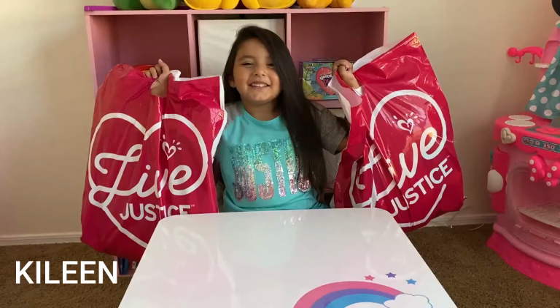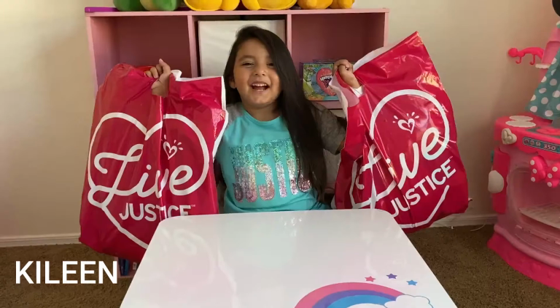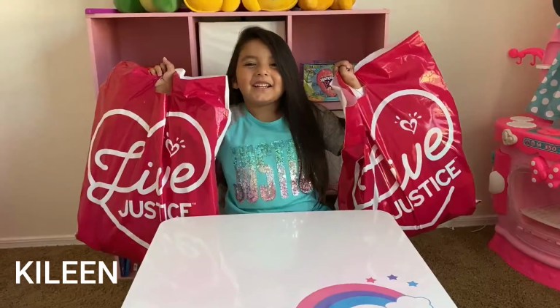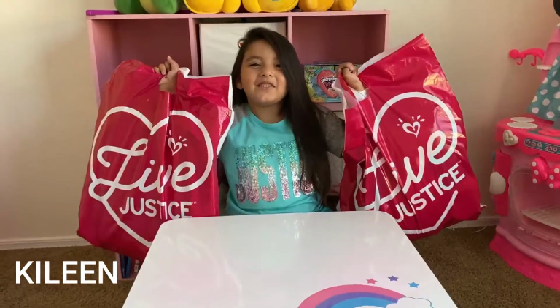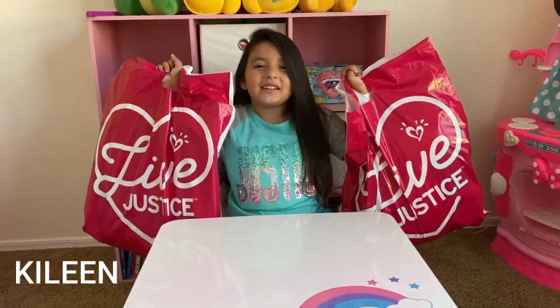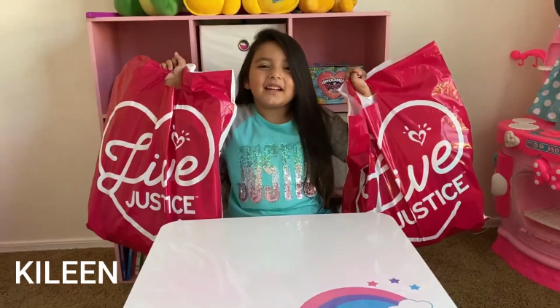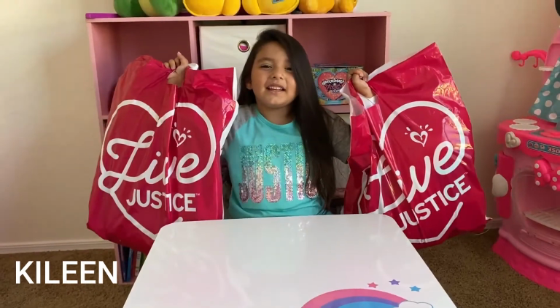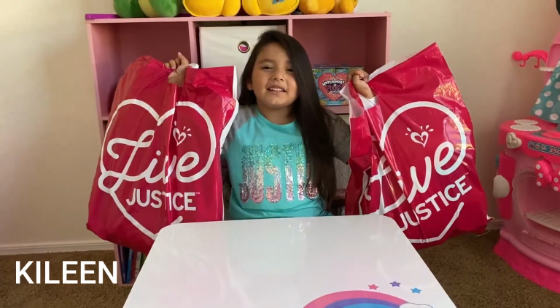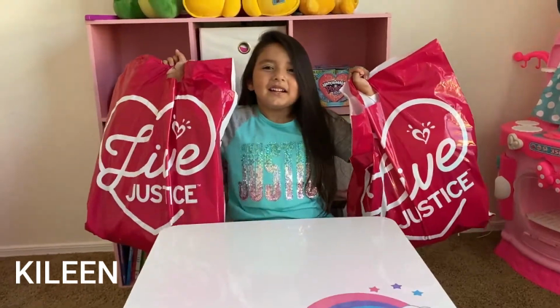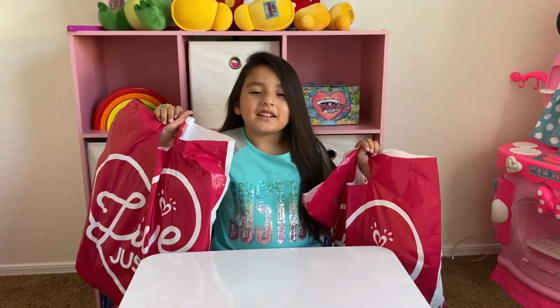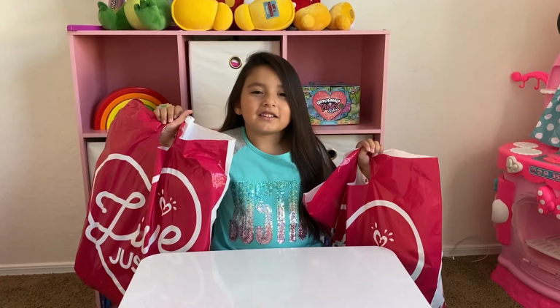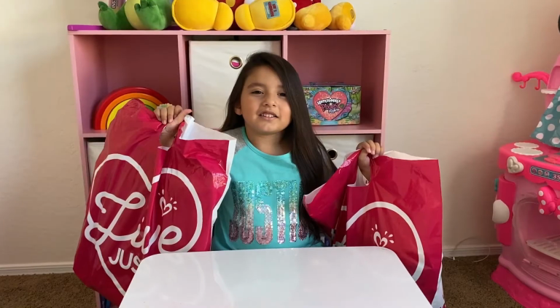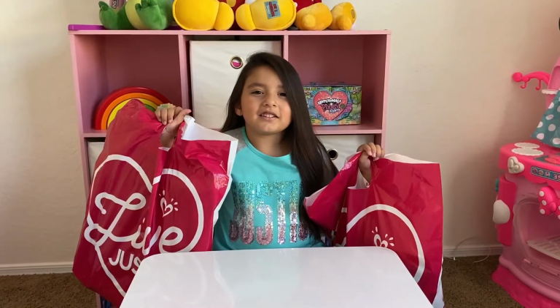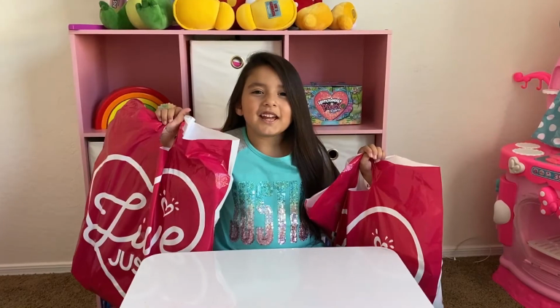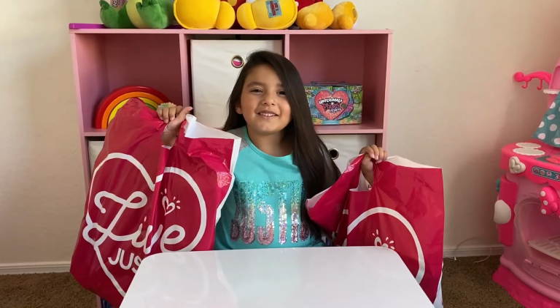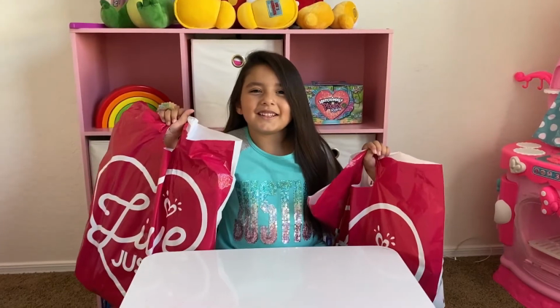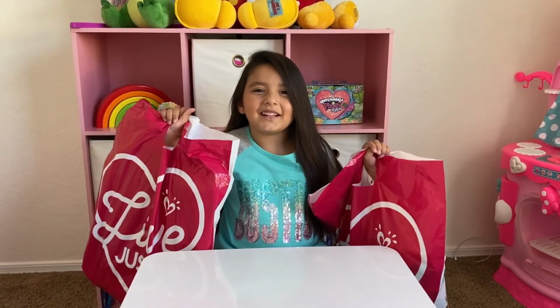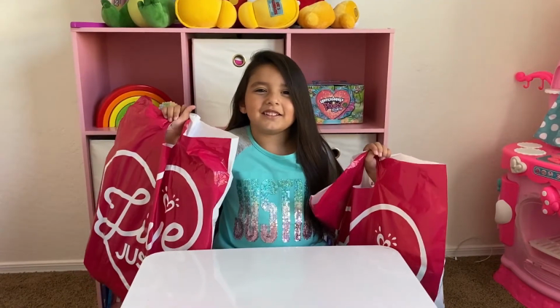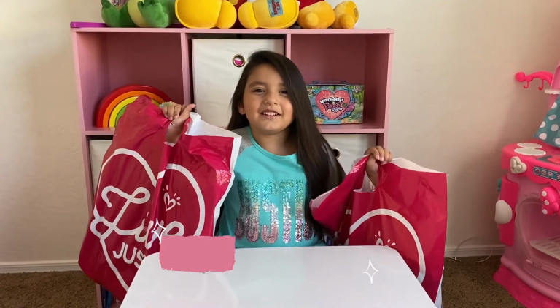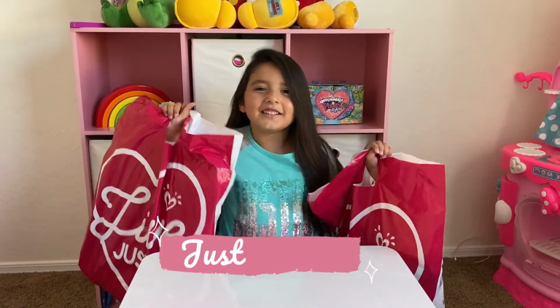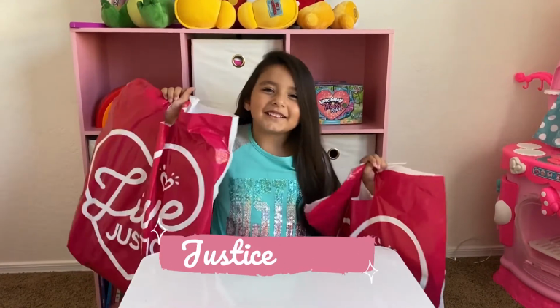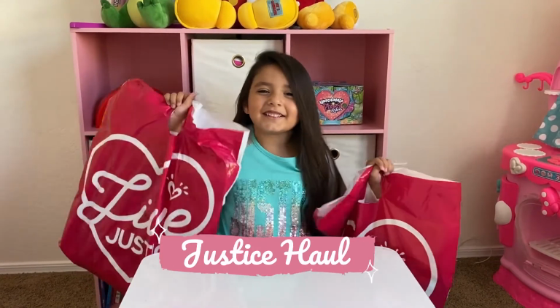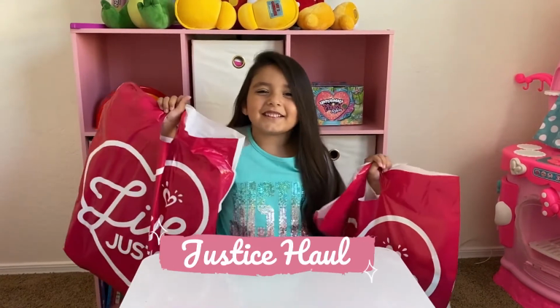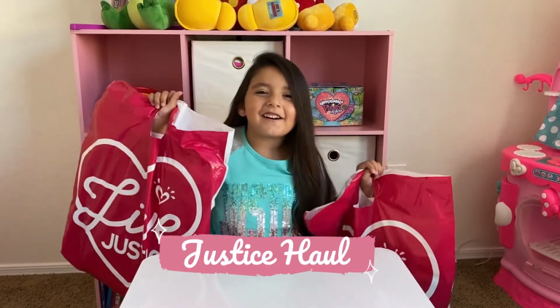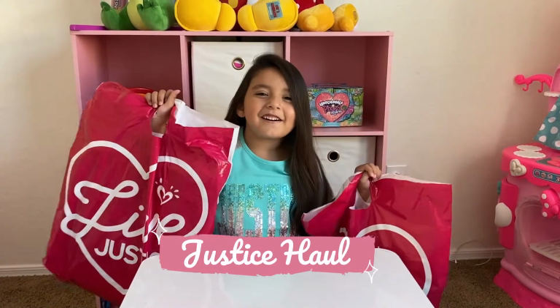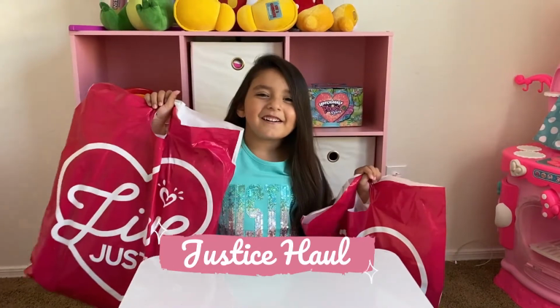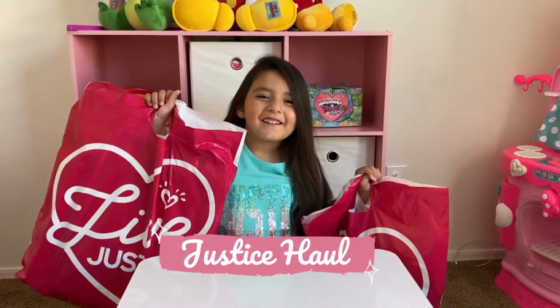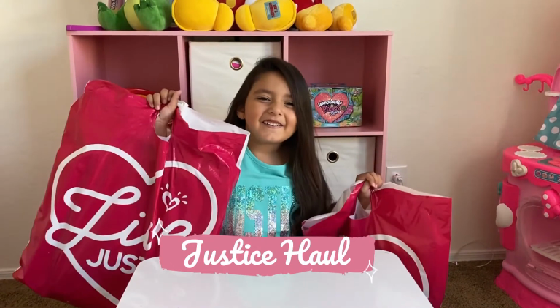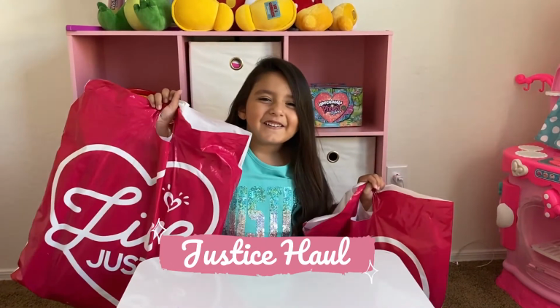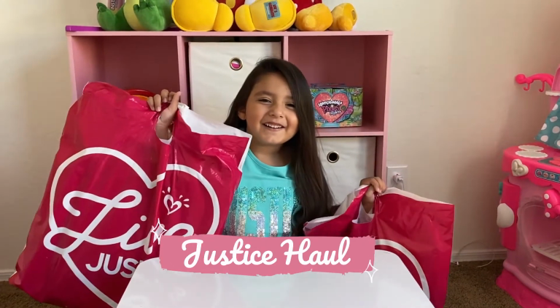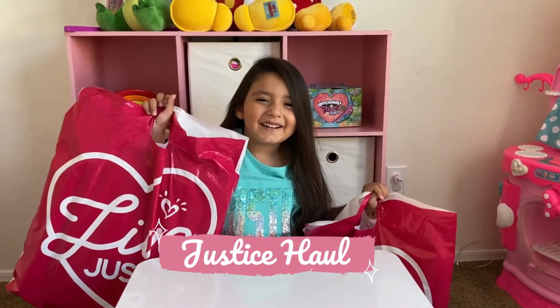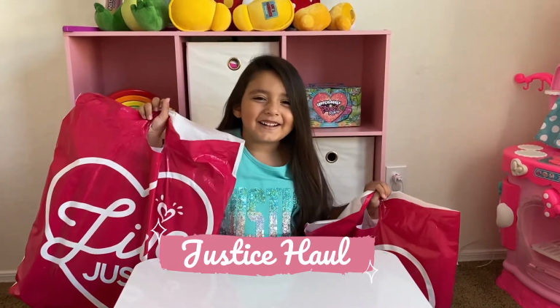Hi, it's me, Kelly. Today we're going to do a Justice haul. Kitty.